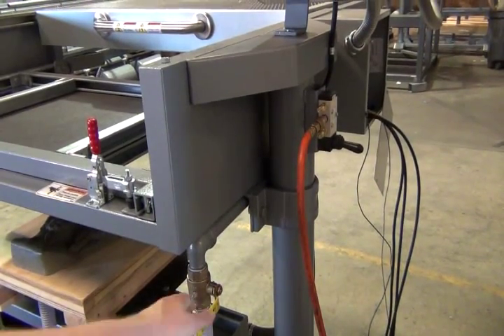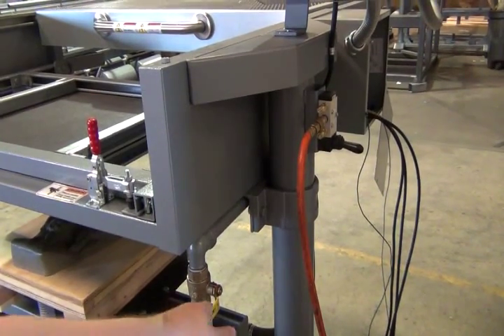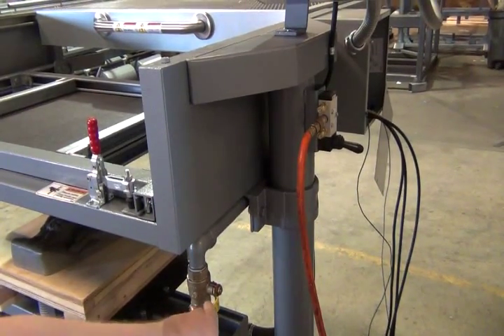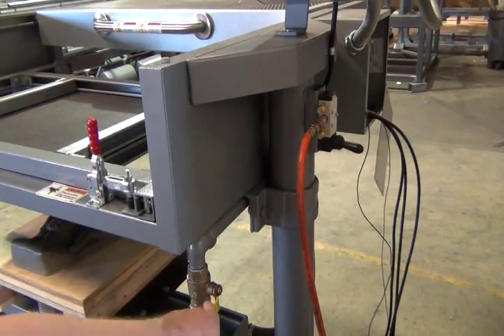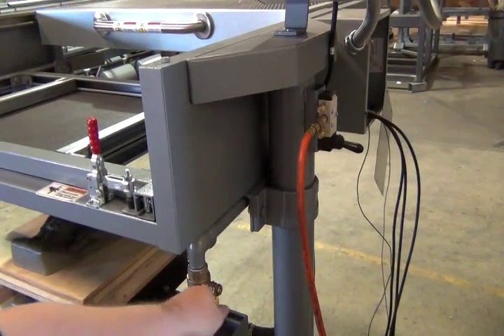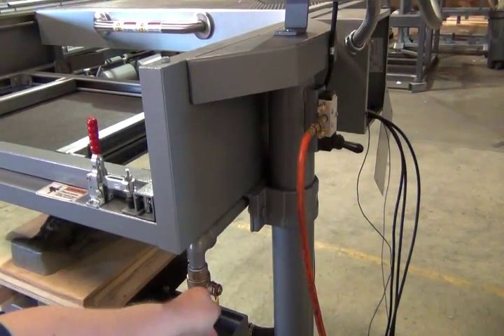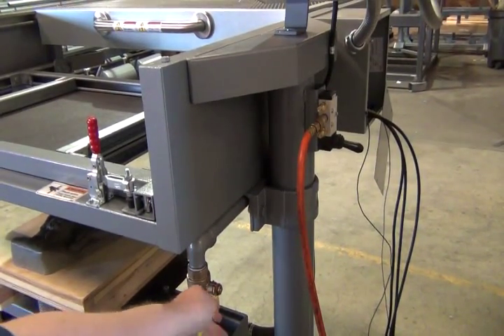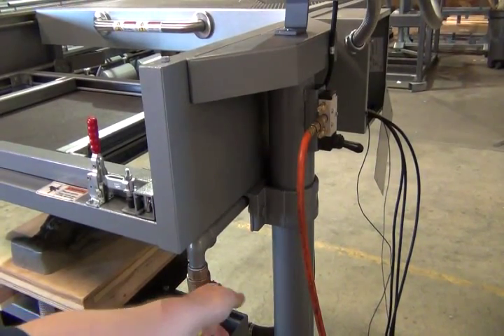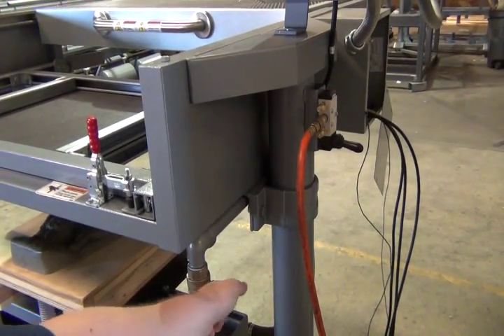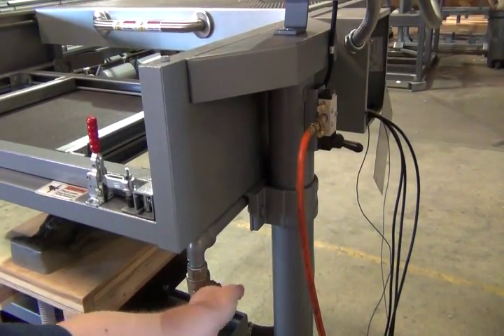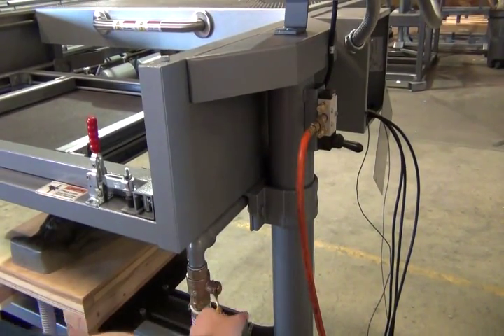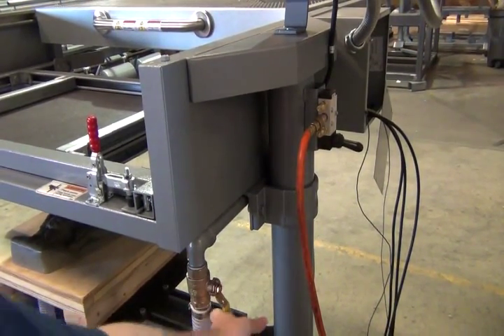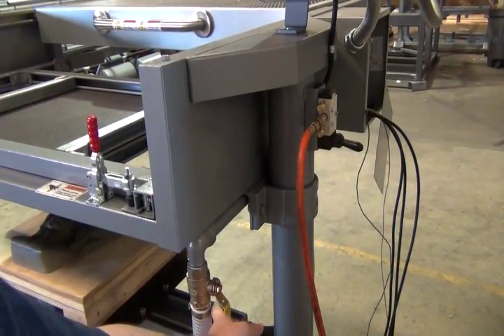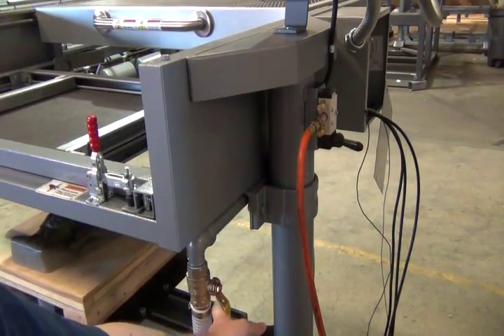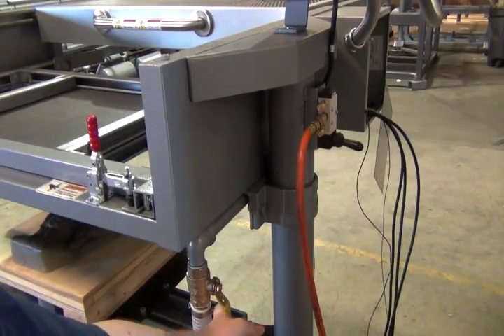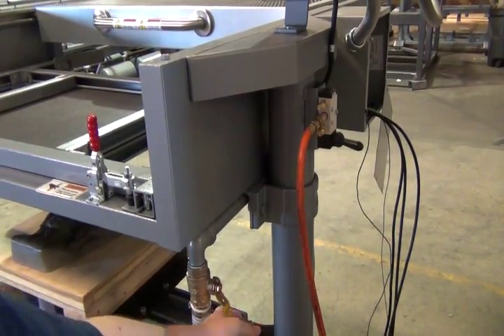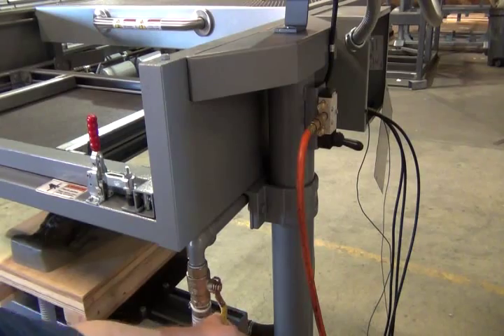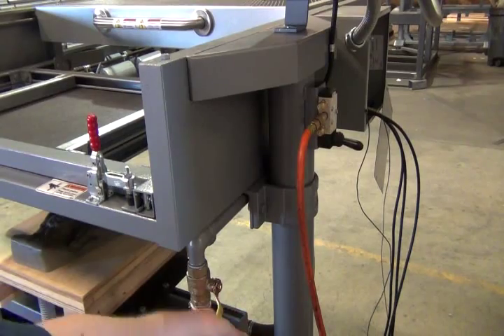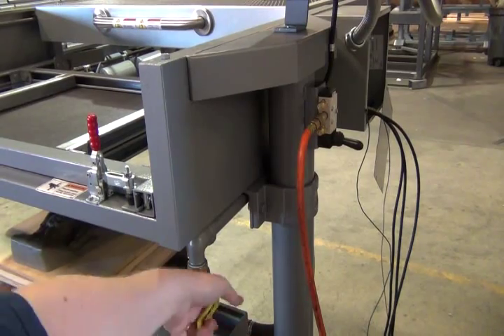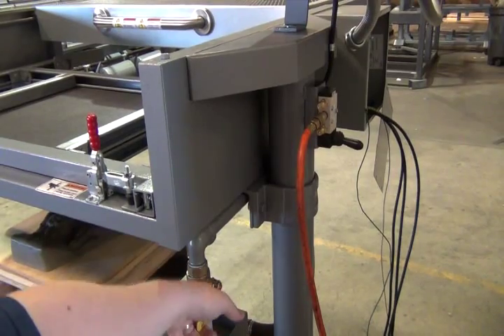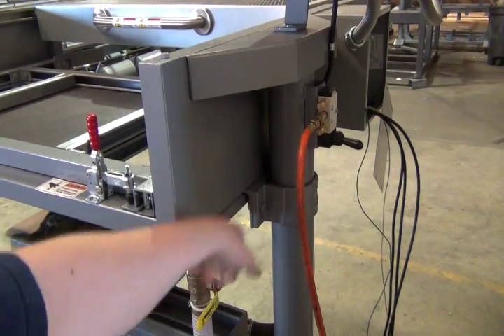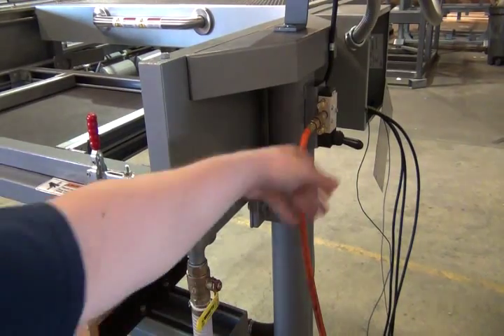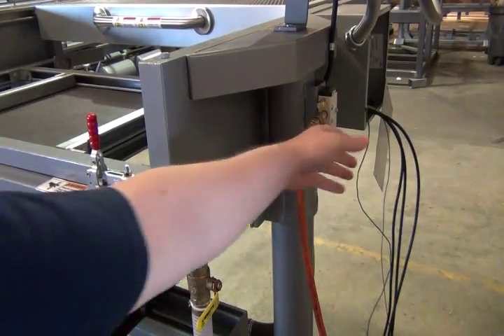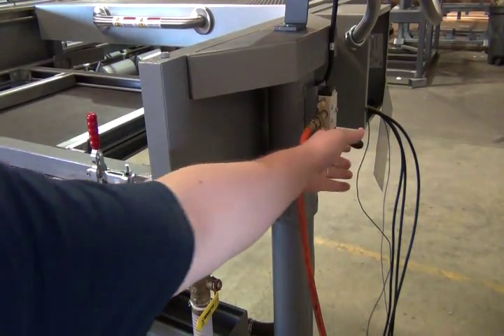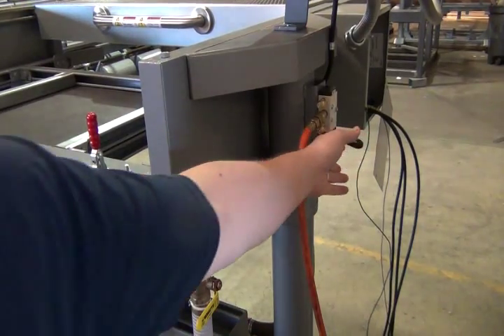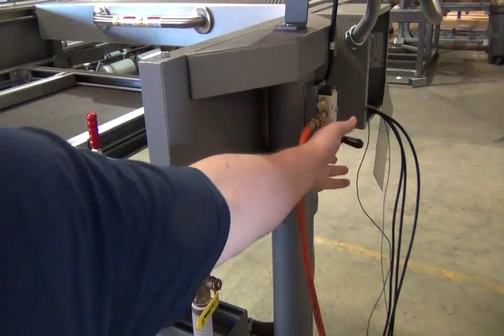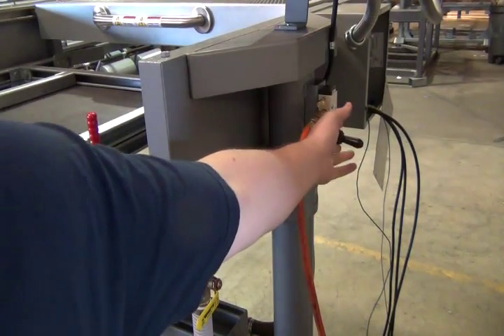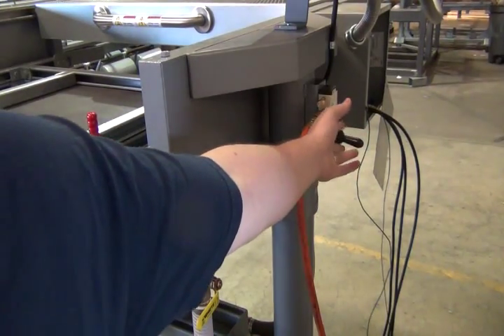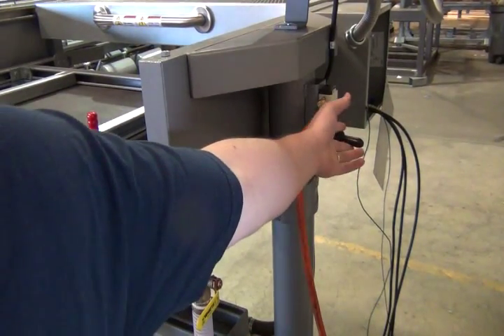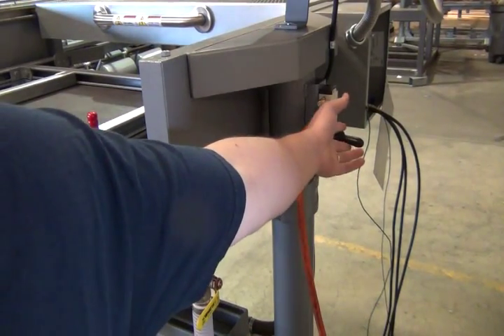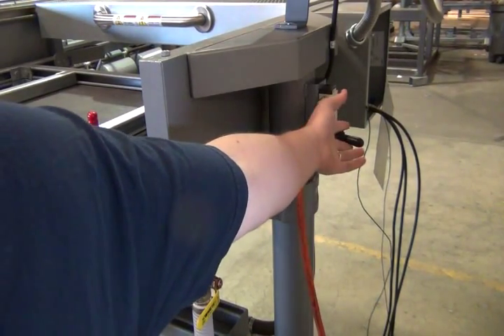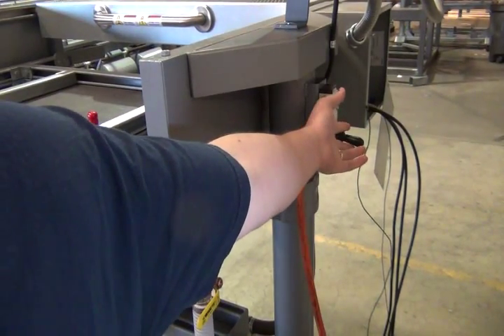Here we have our vacuum release valve and our tool delivery valve.